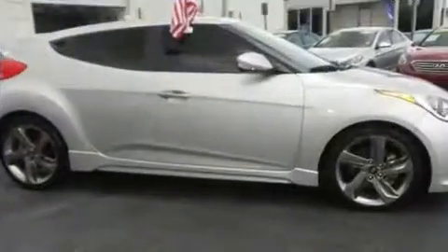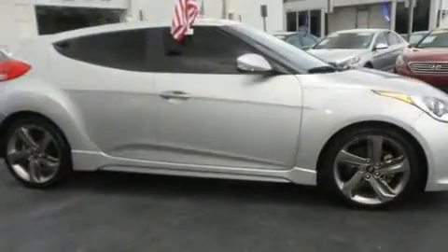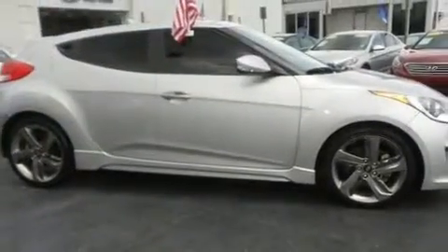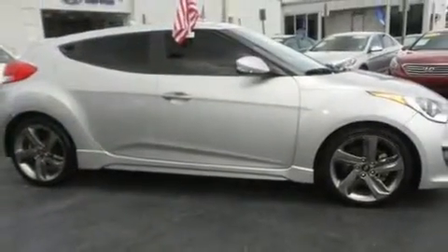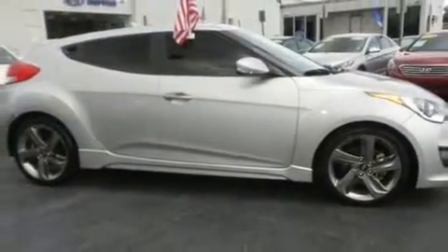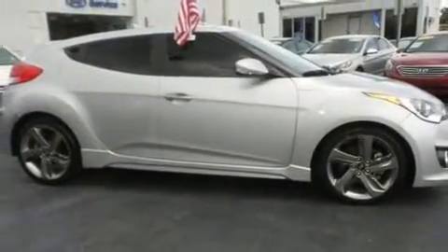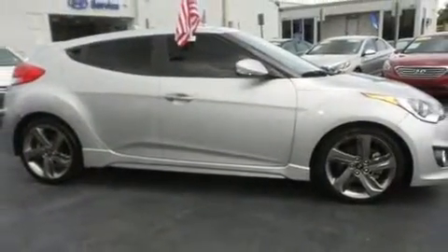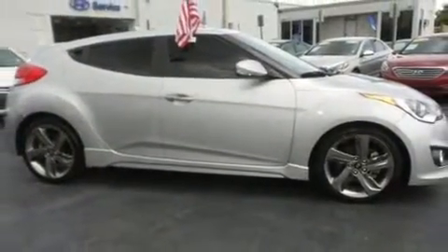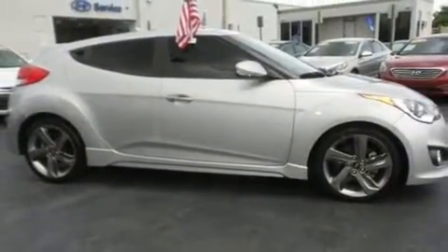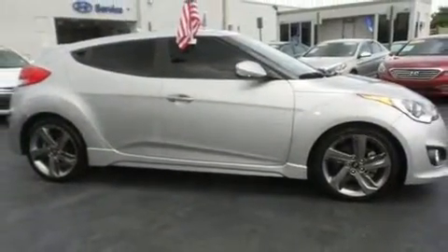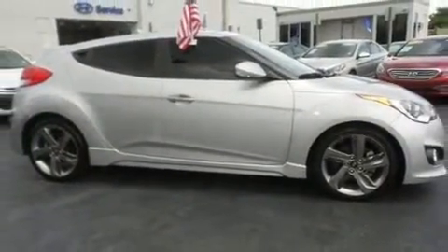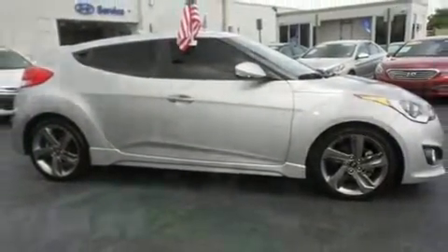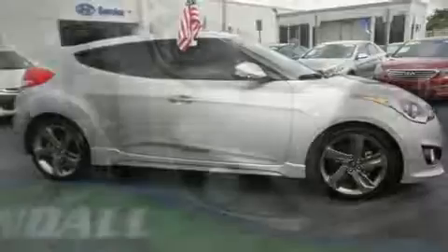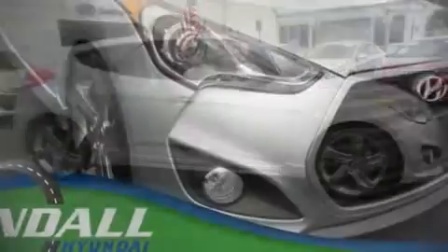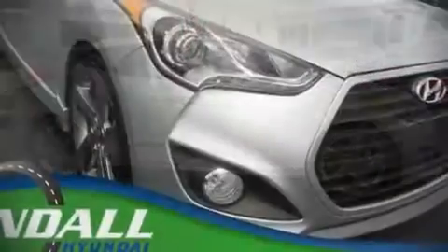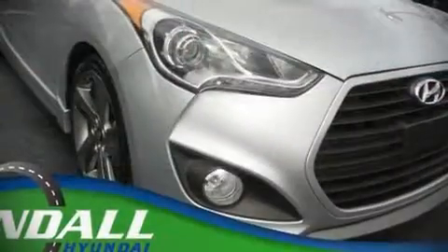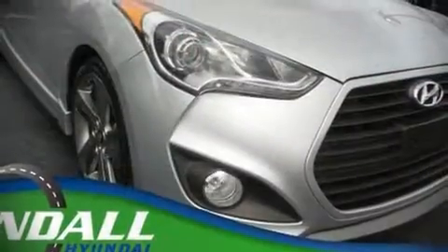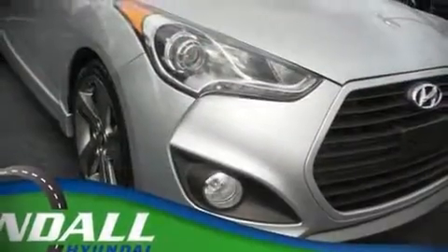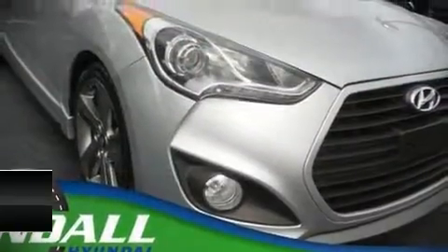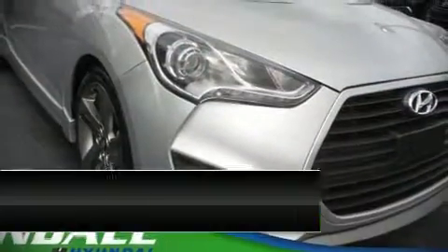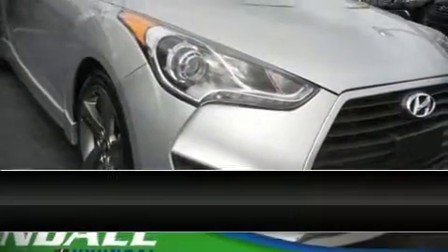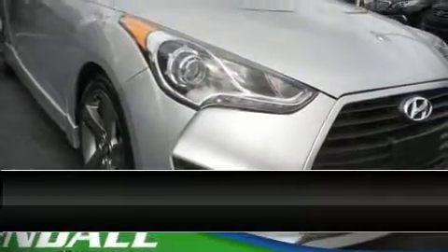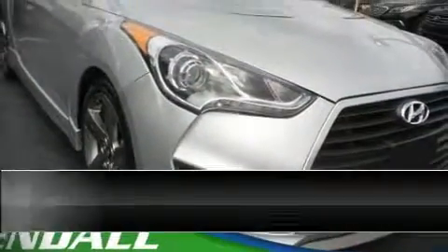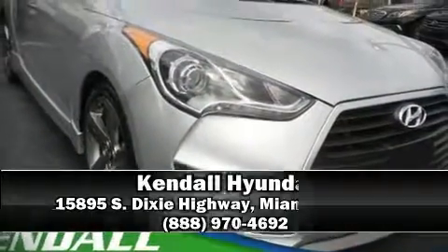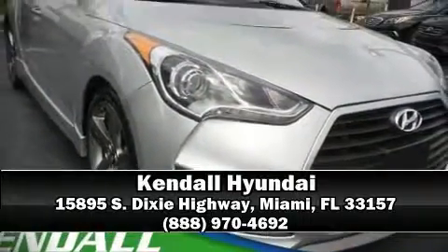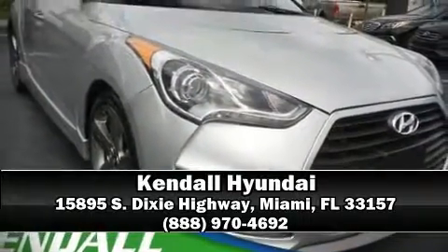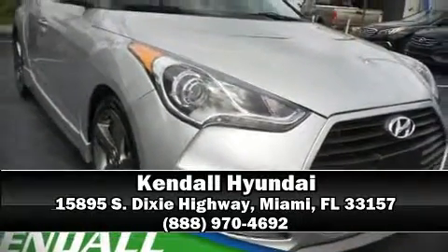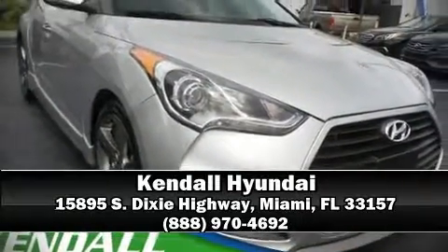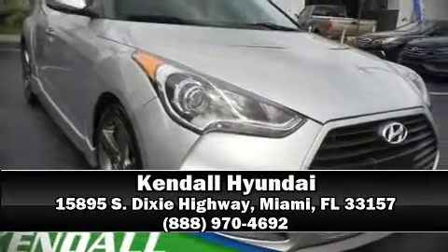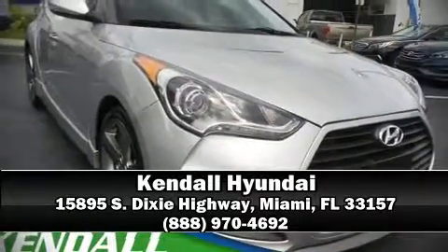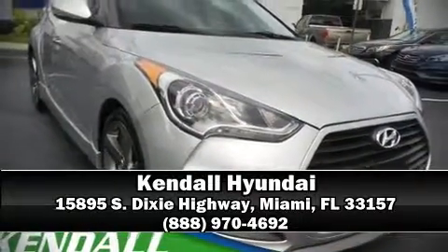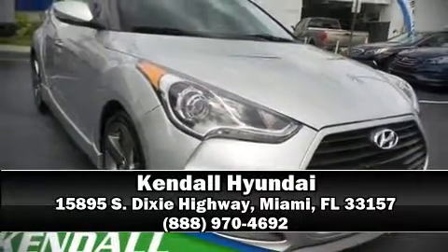Our team is professional and we offer a no-pressure environment. Stop in and take a test drive. We'll see you soon.